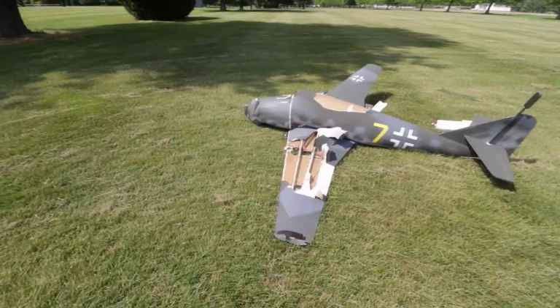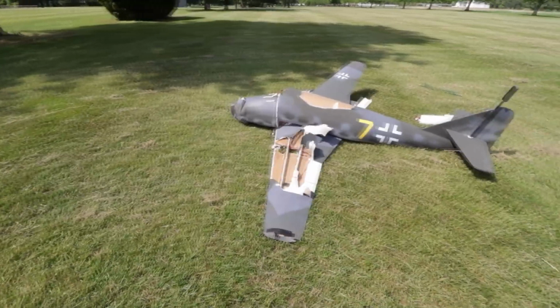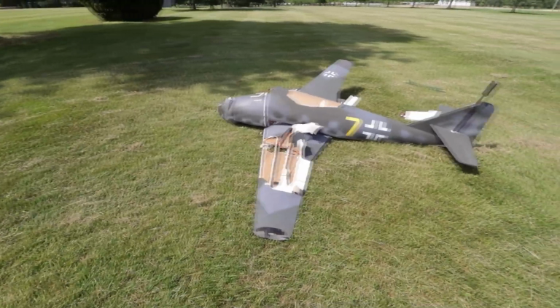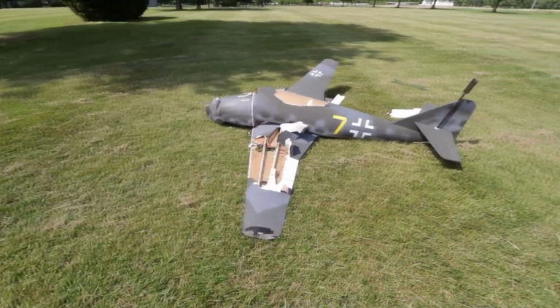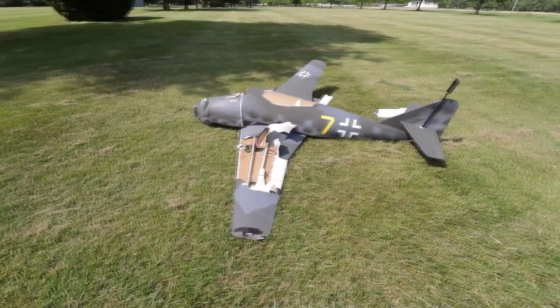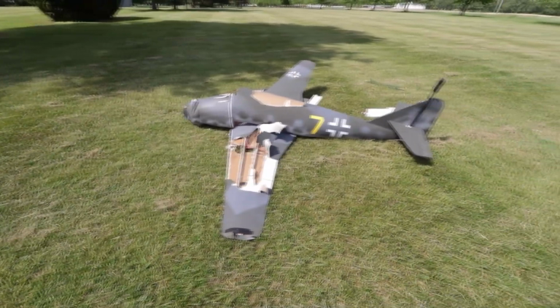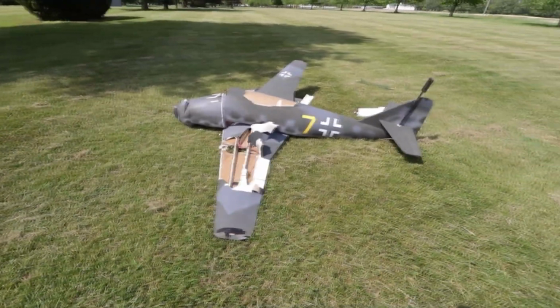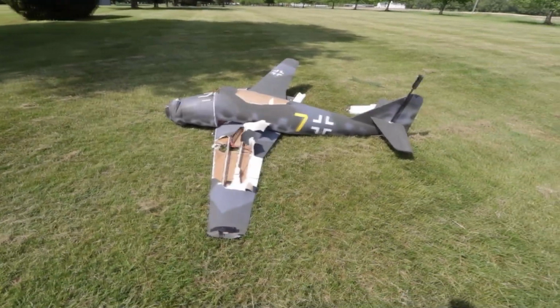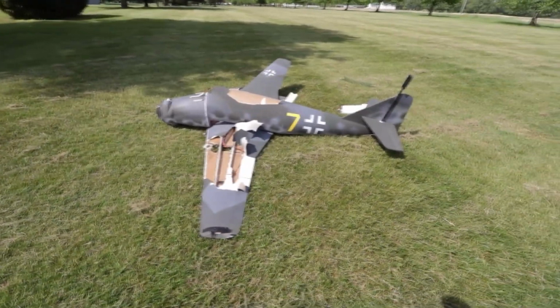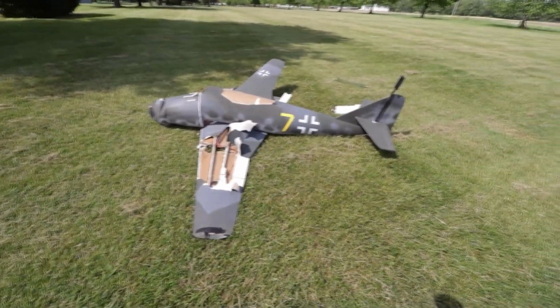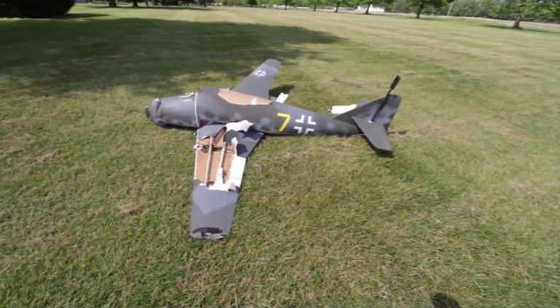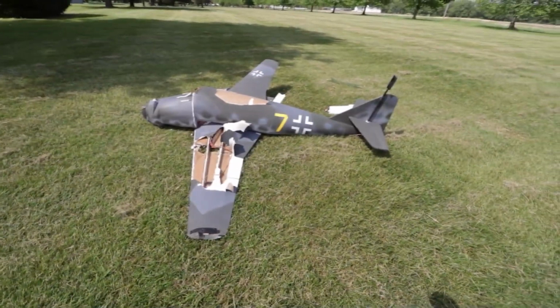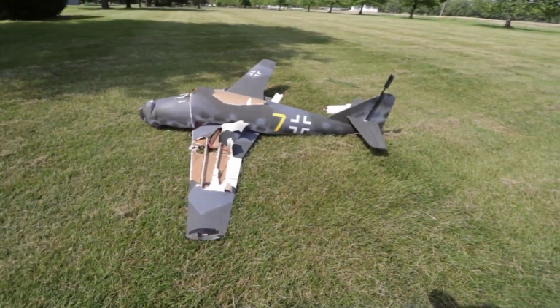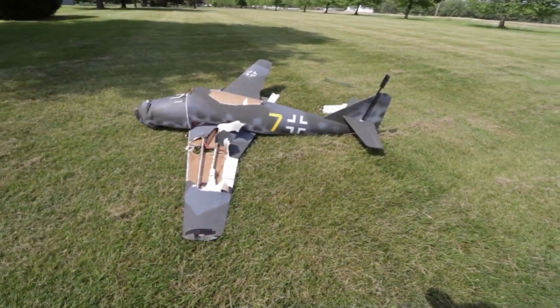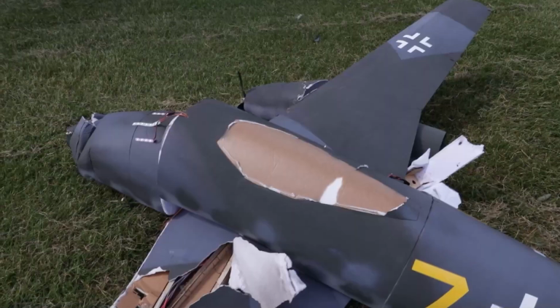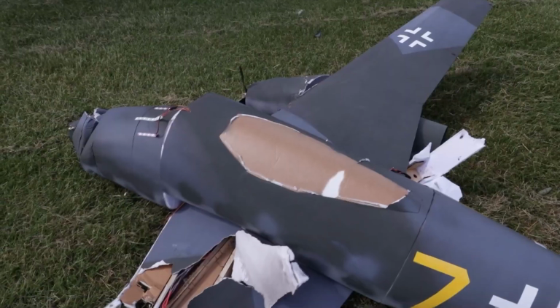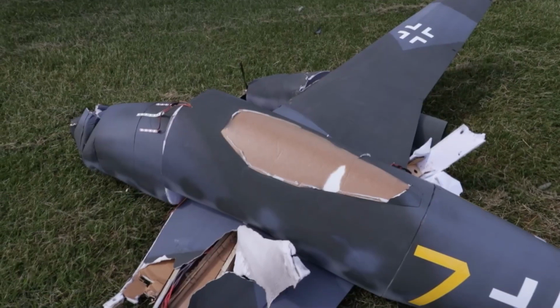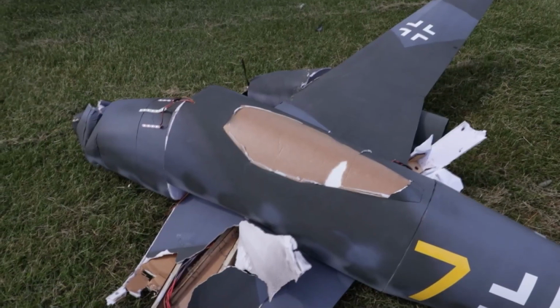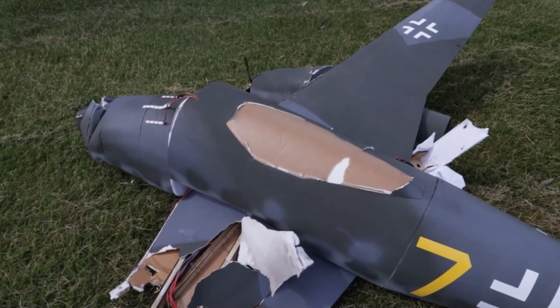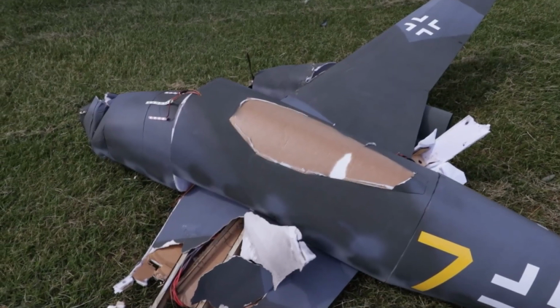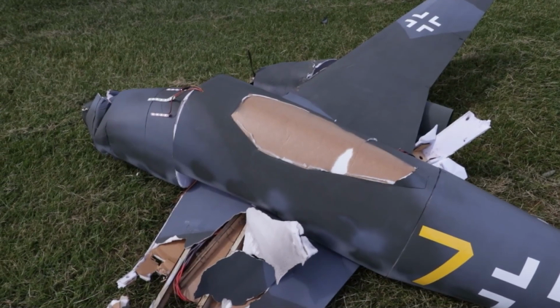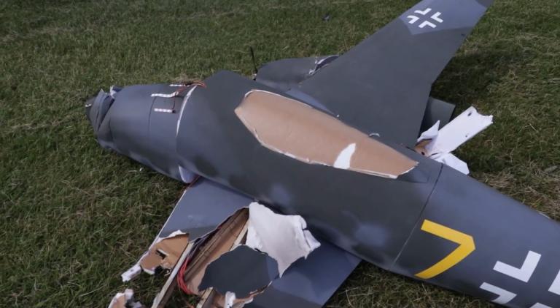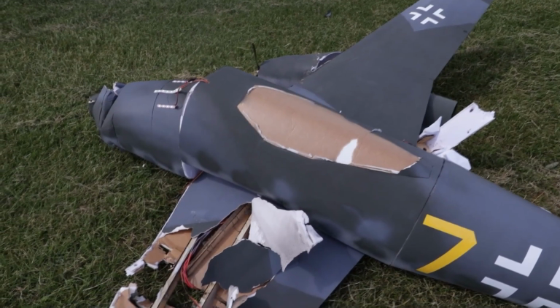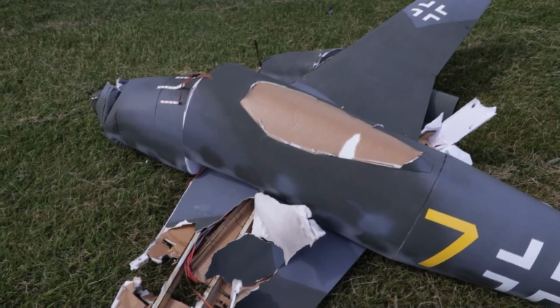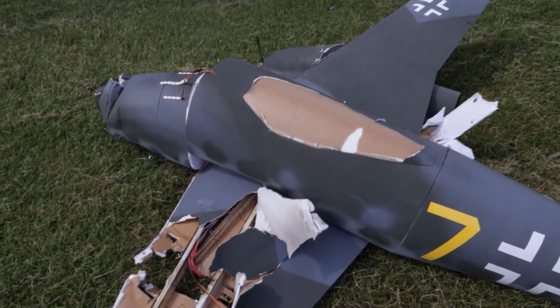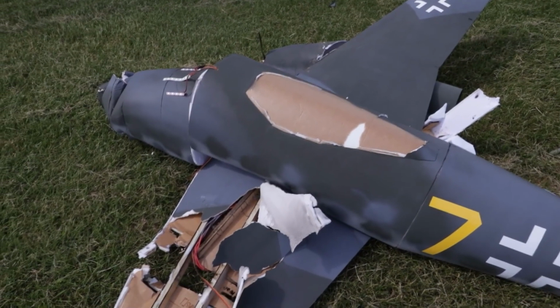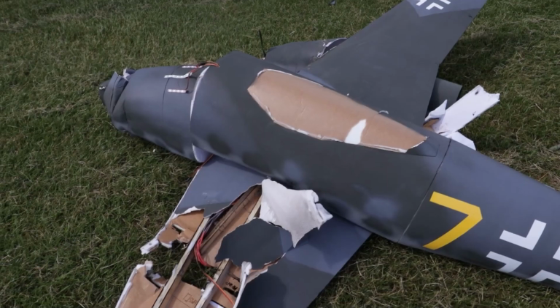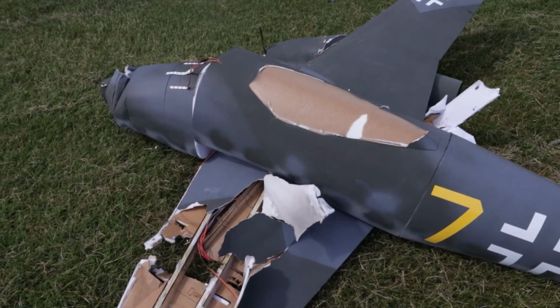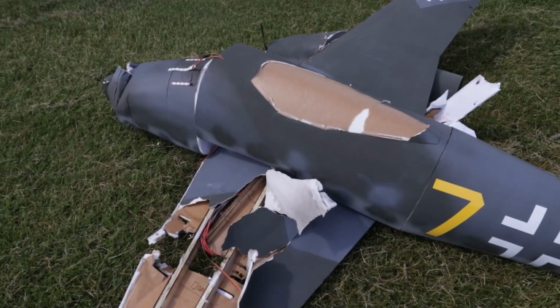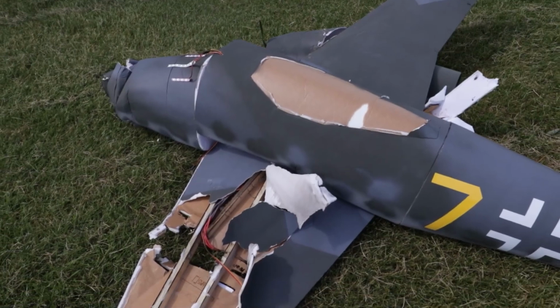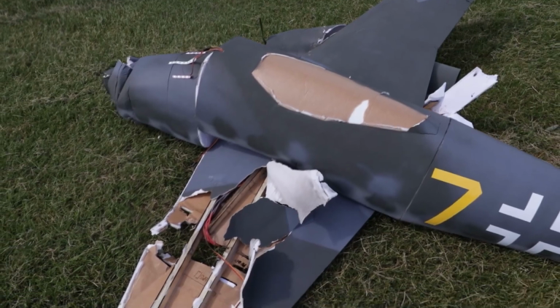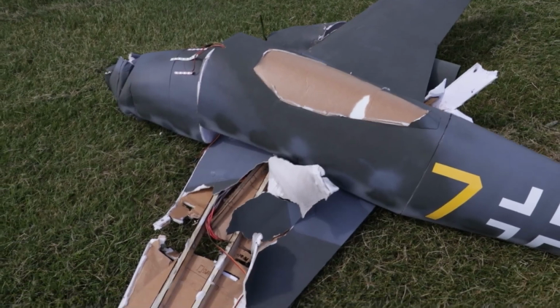The ME 262 is seeing better days — she's going to go on to serve another life as another plane.